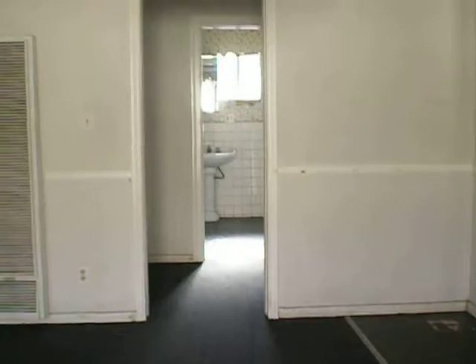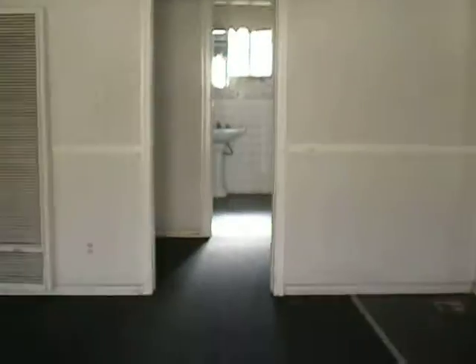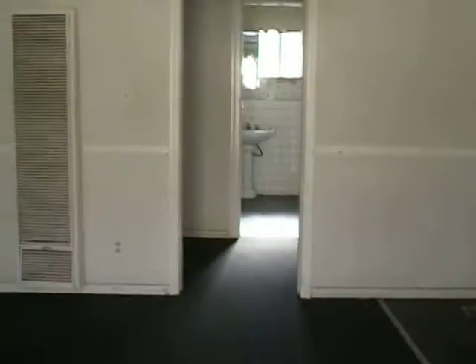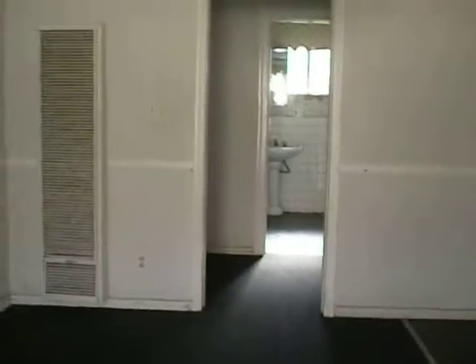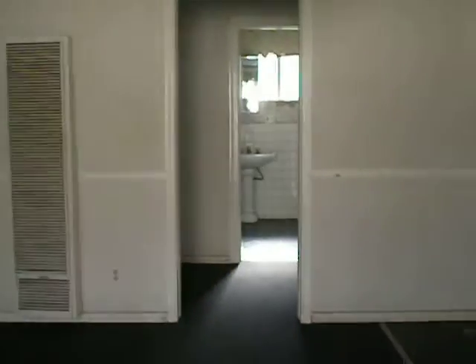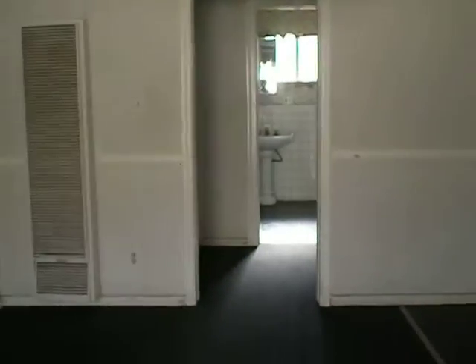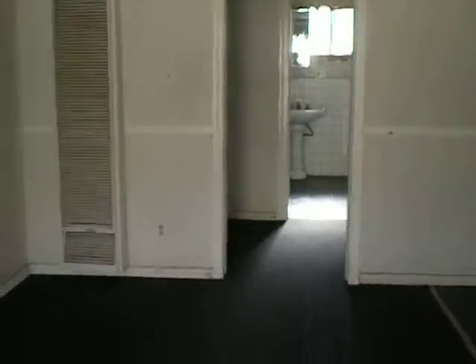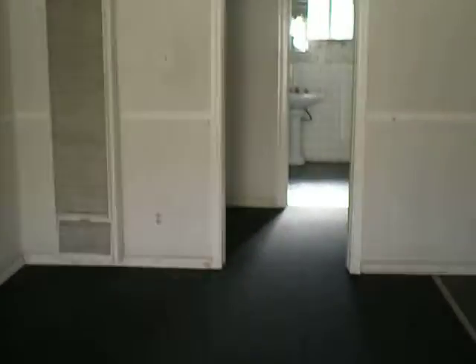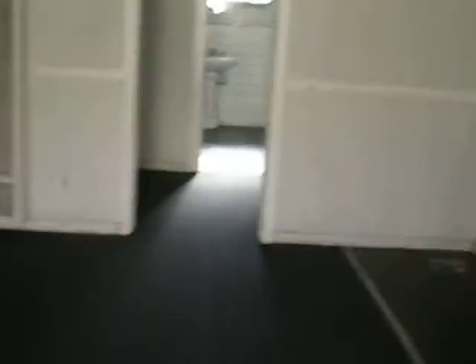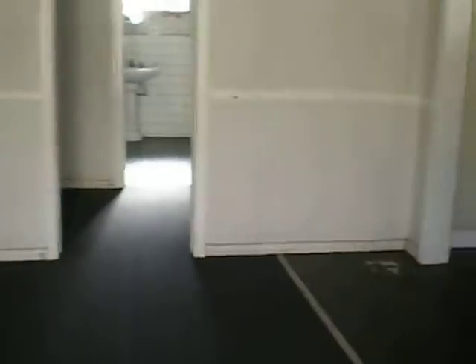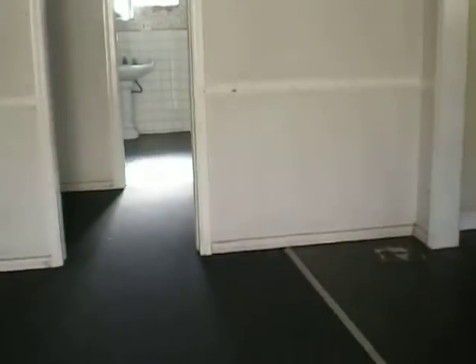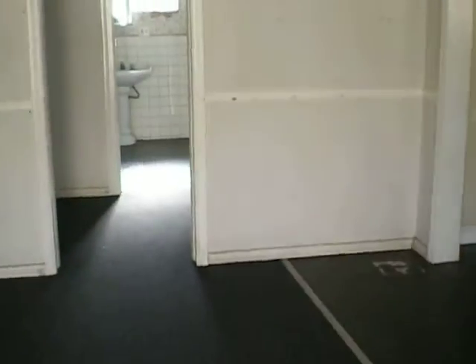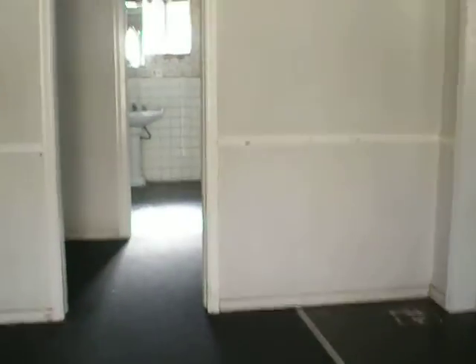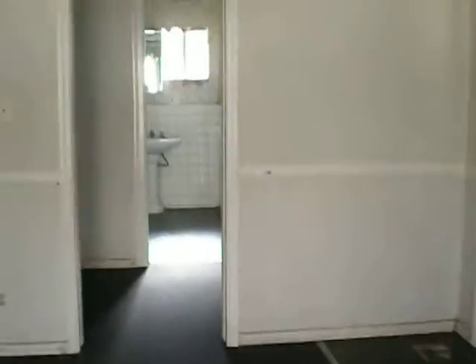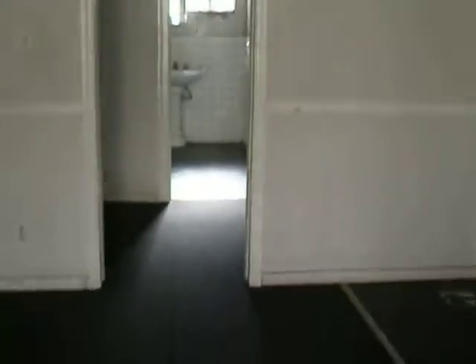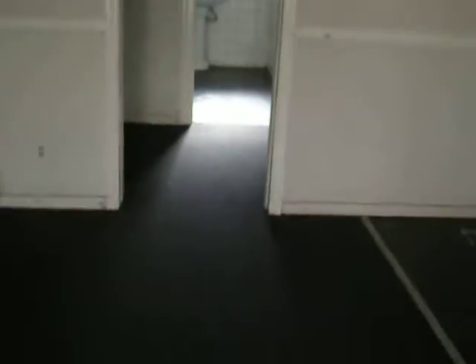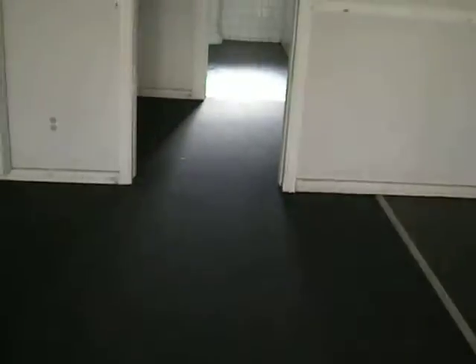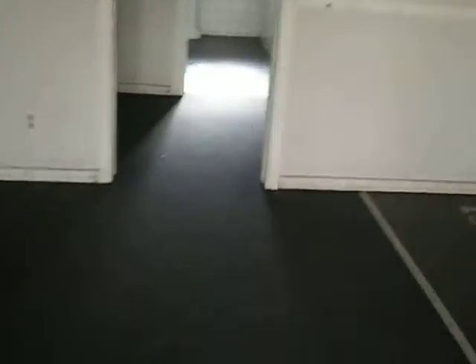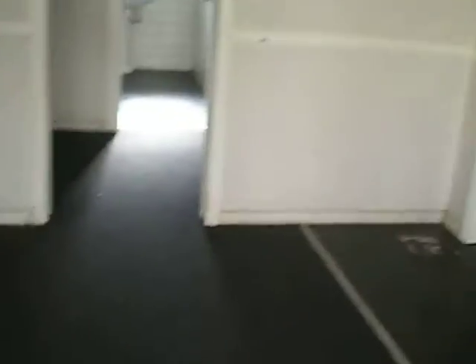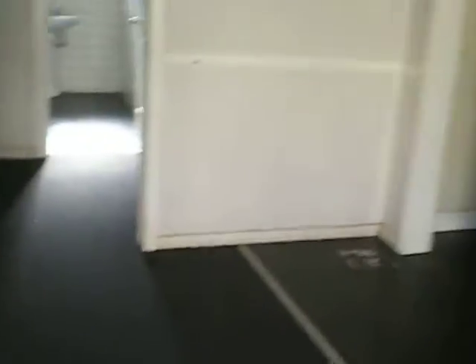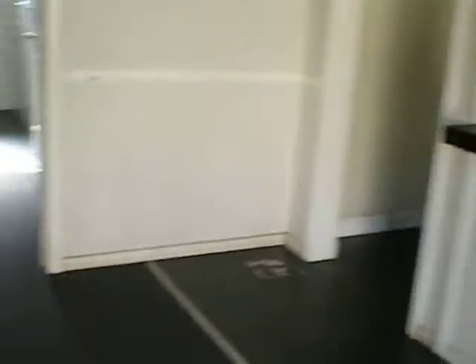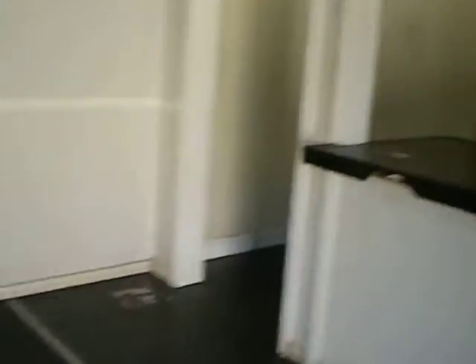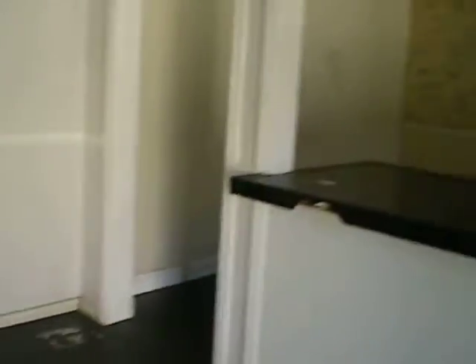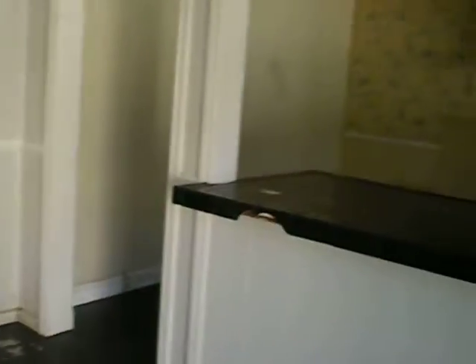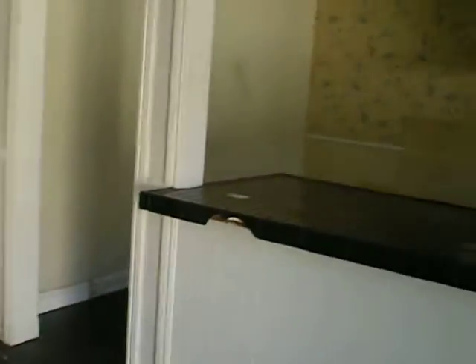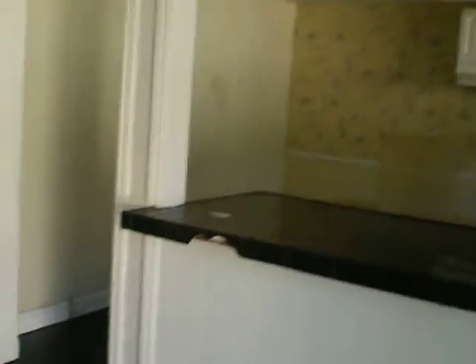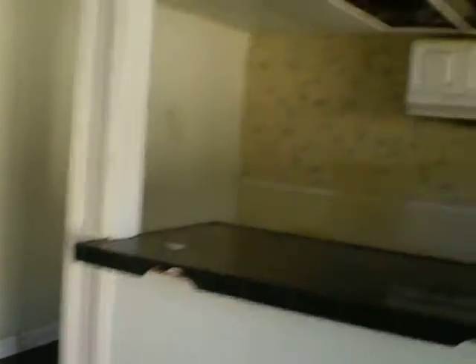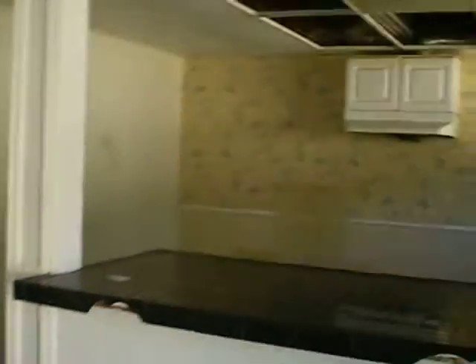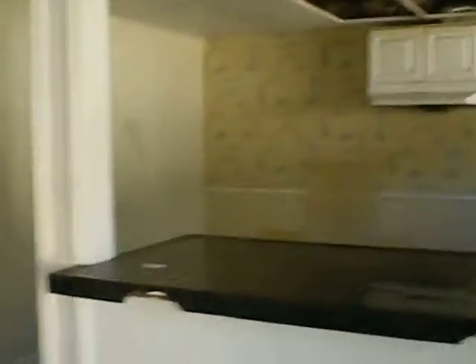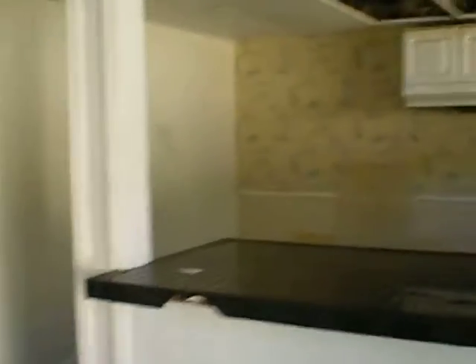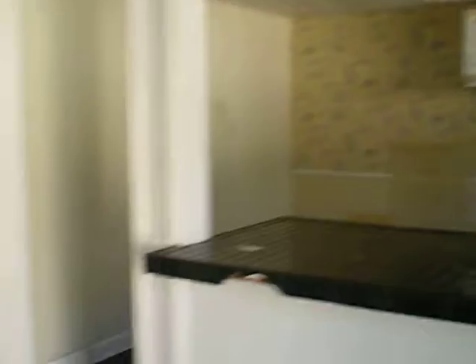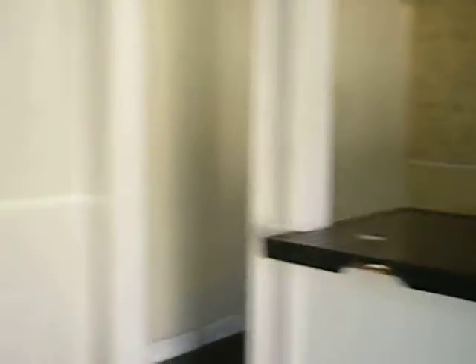This is entering the property. We're in the living room right now. To the right is the kitchen.